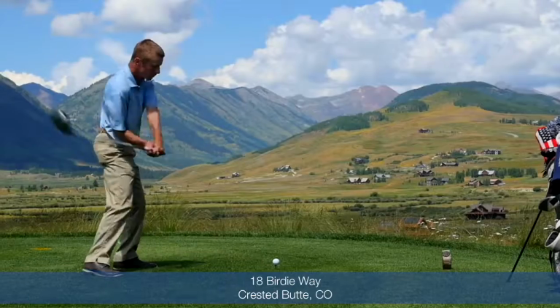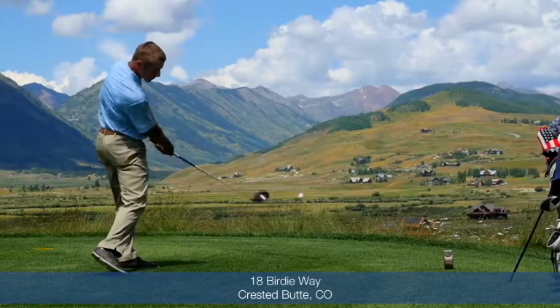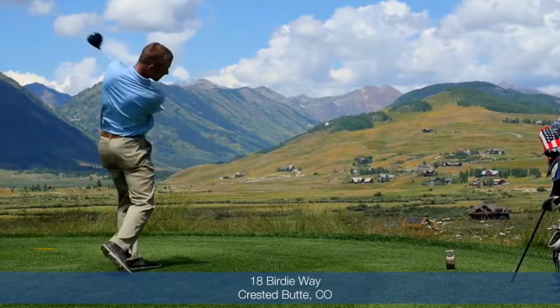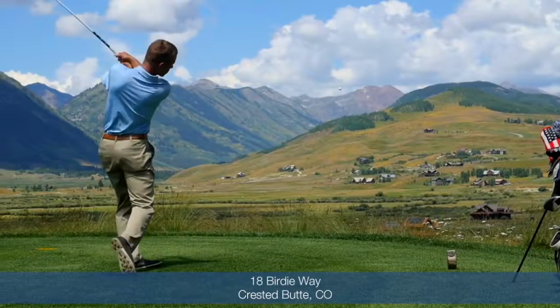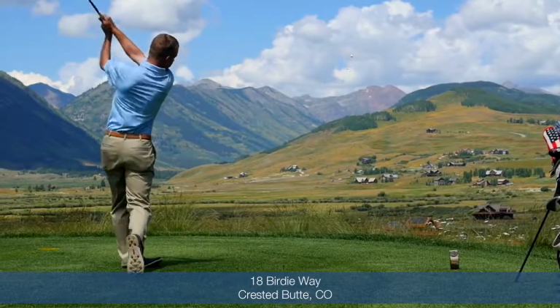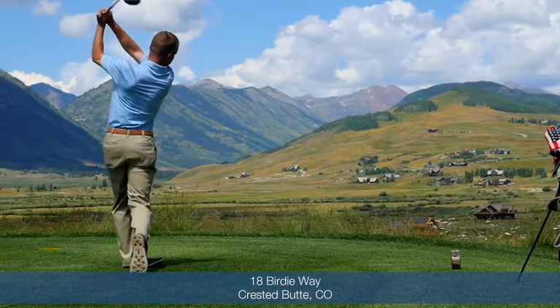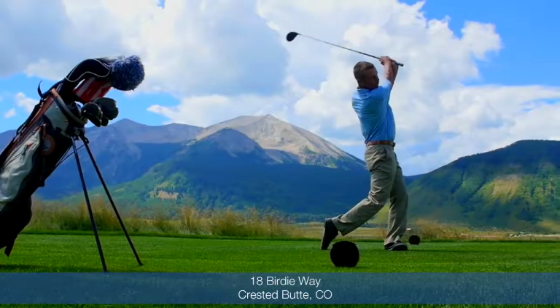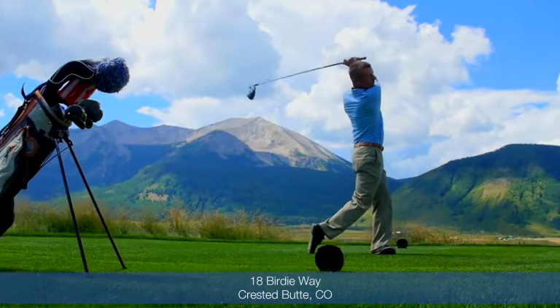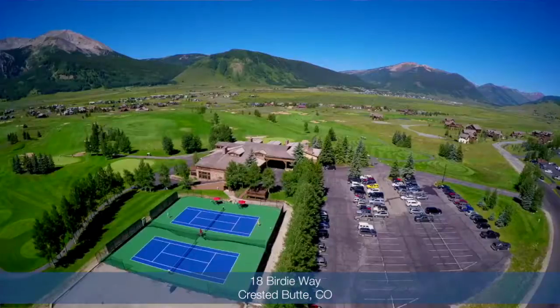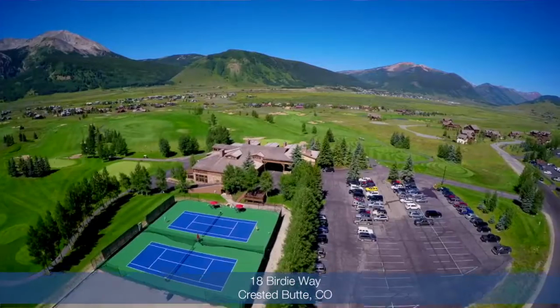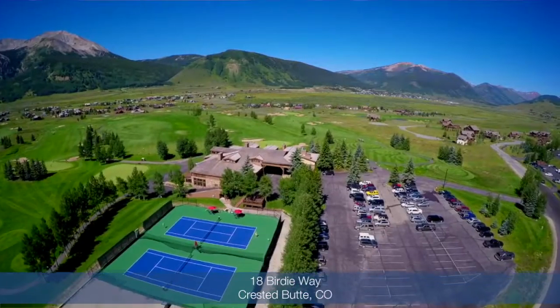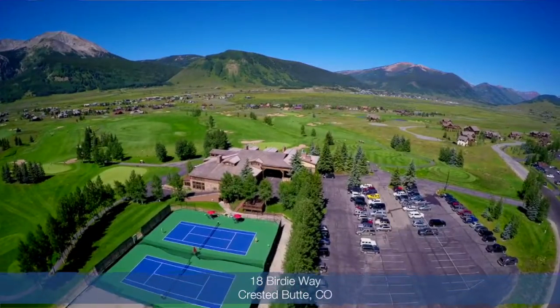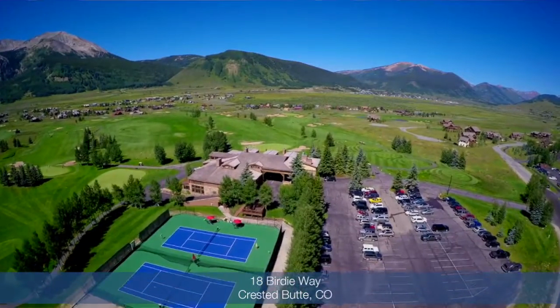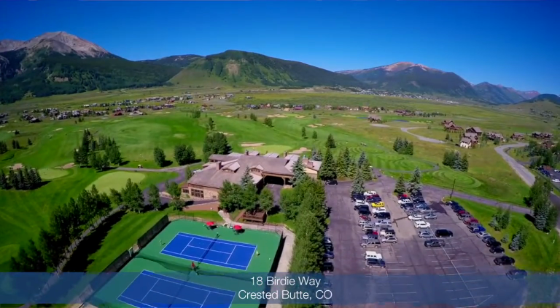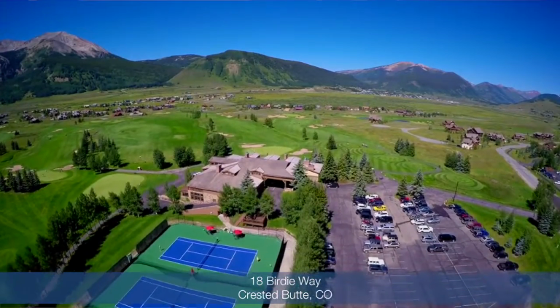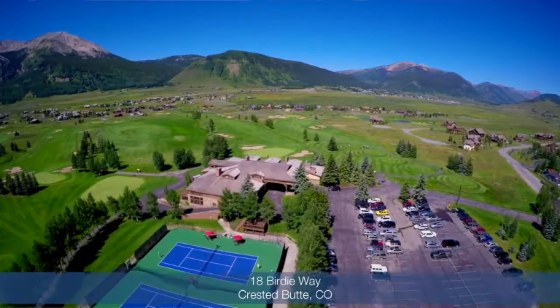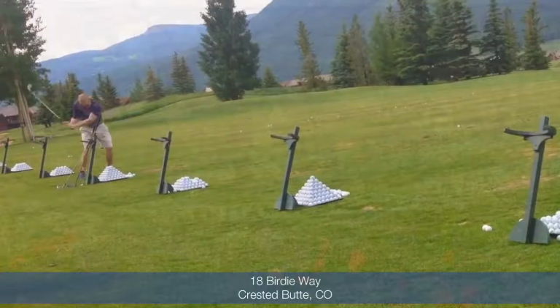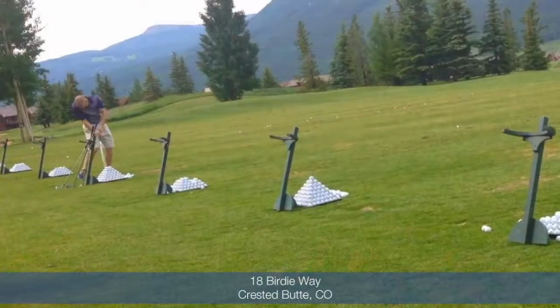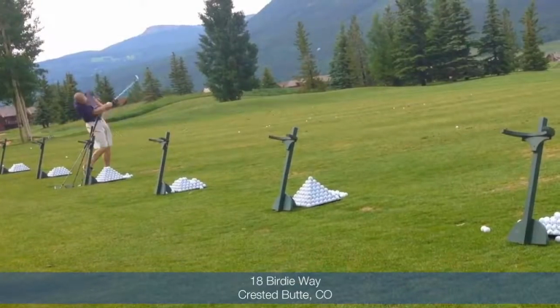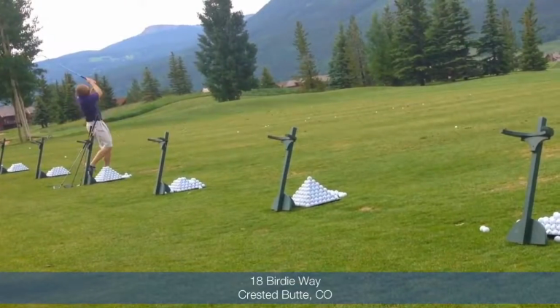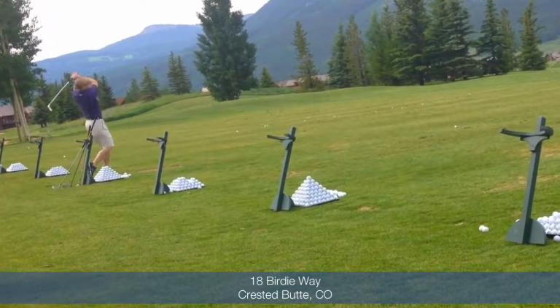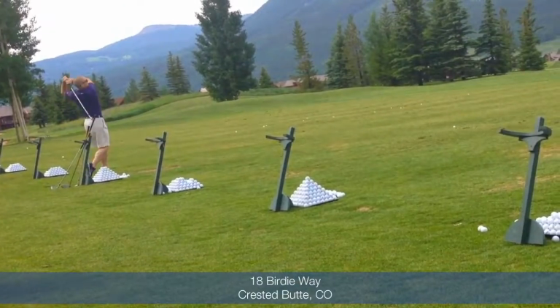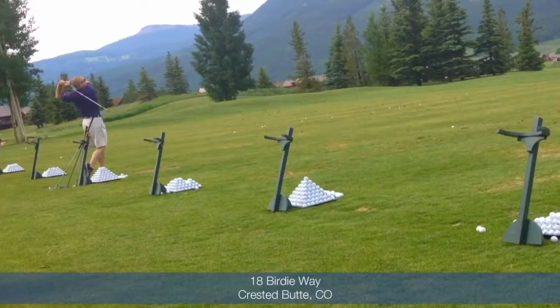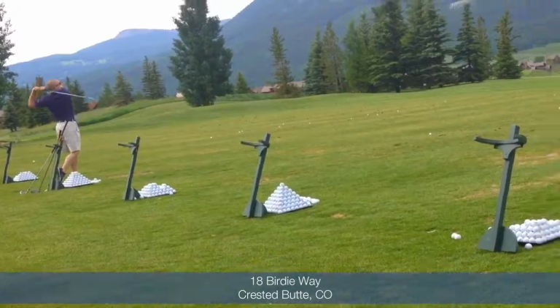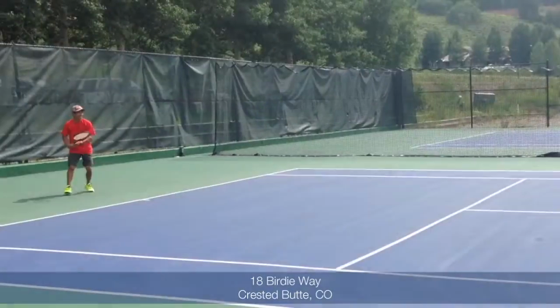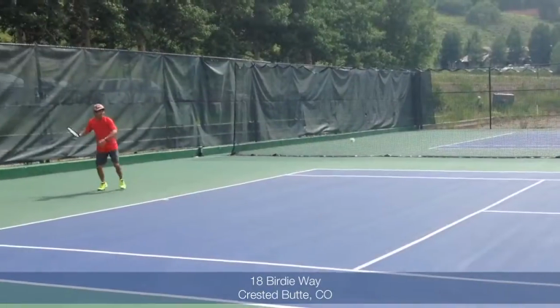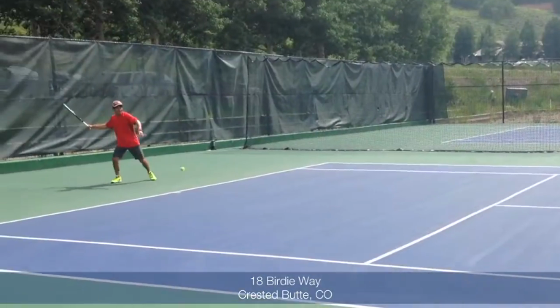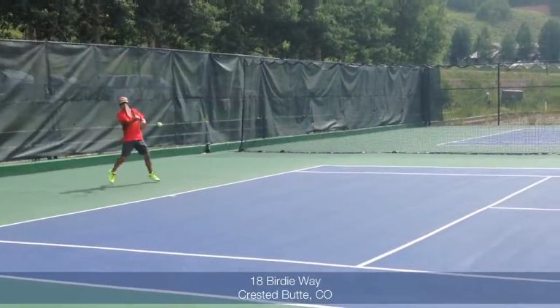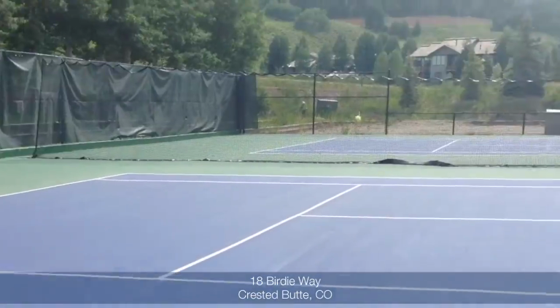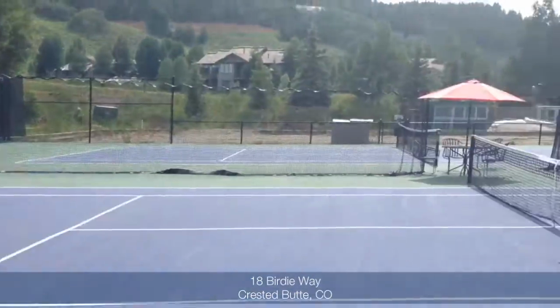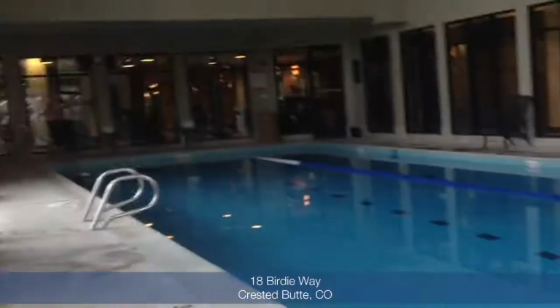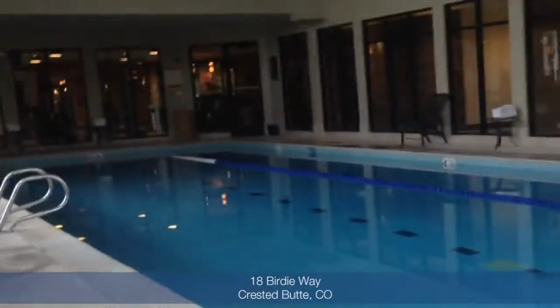We're just steps from the Robert Trent Jones championship golf course, the driving range, the clubhouse facility, tennis courts, and pool.